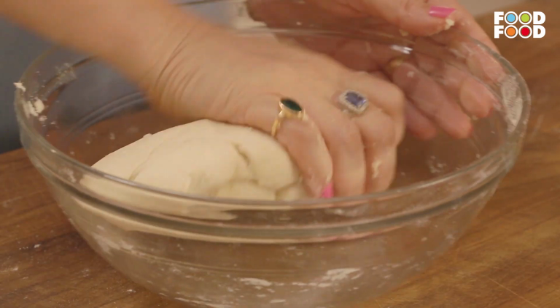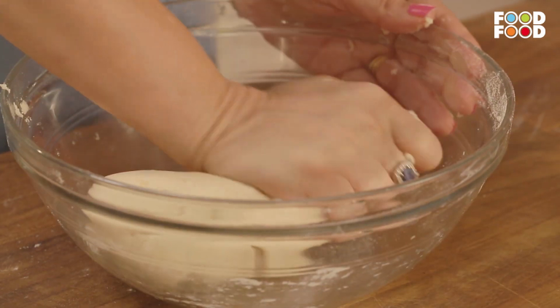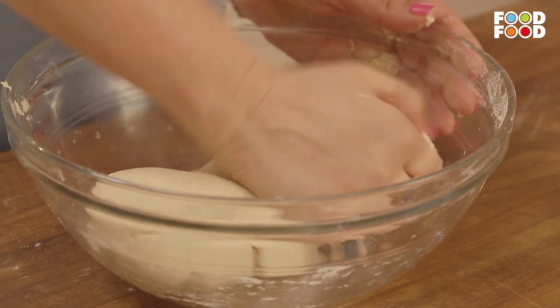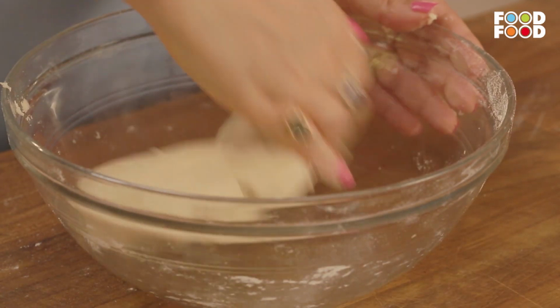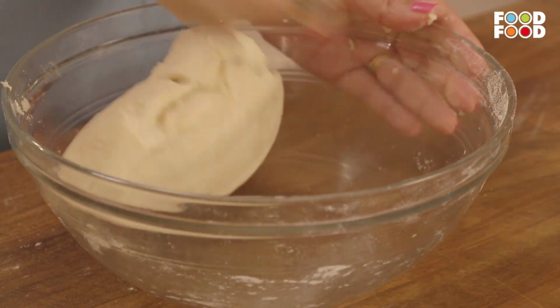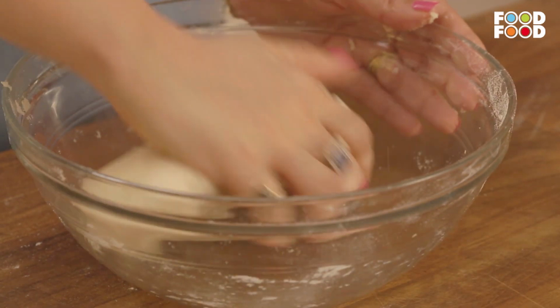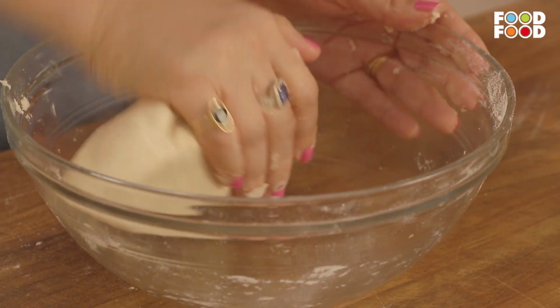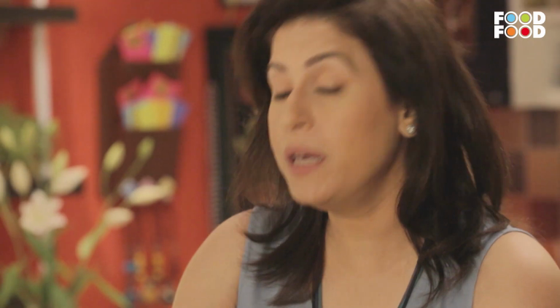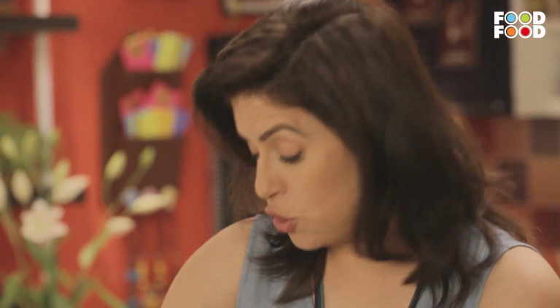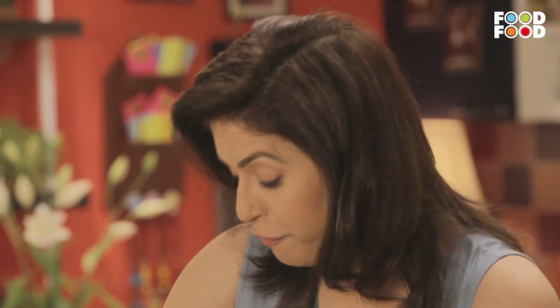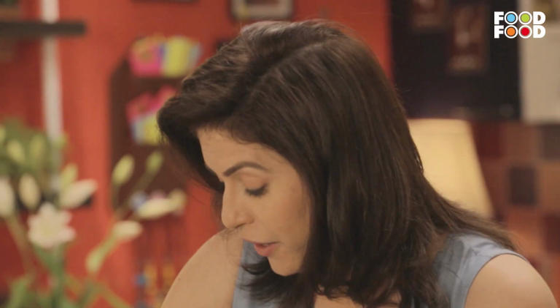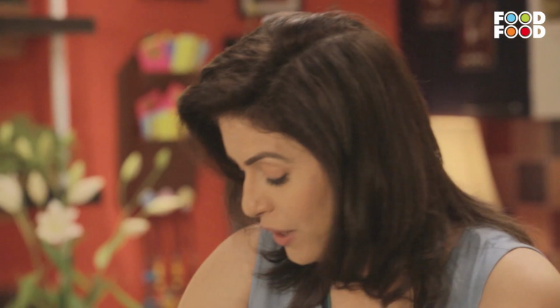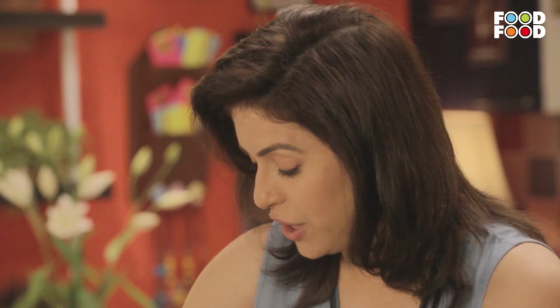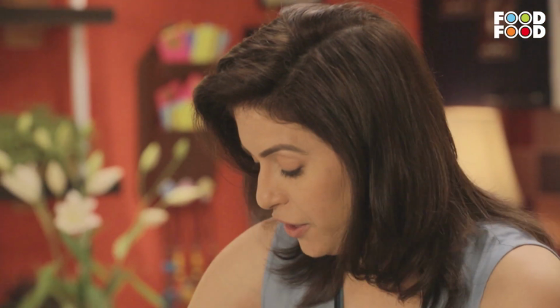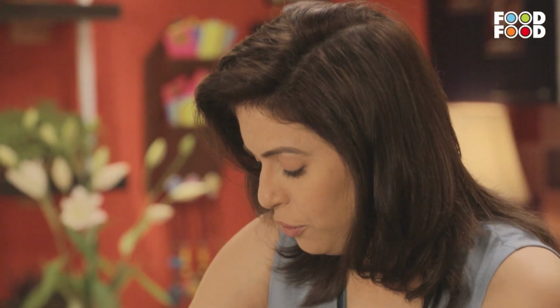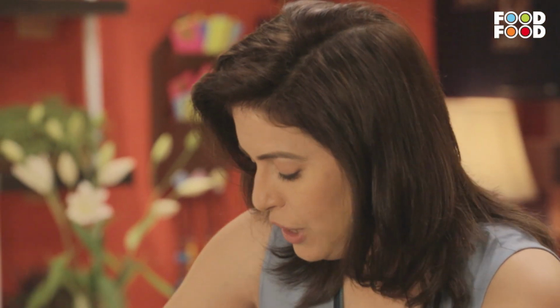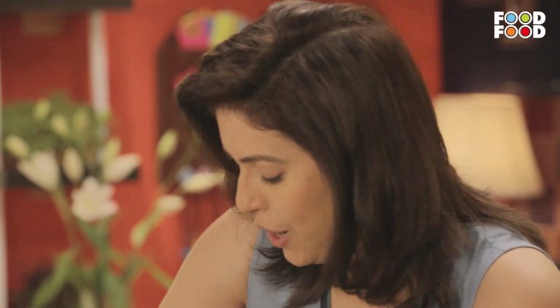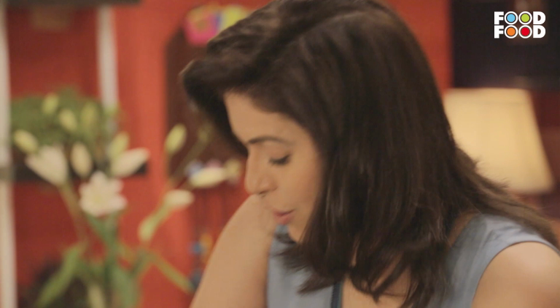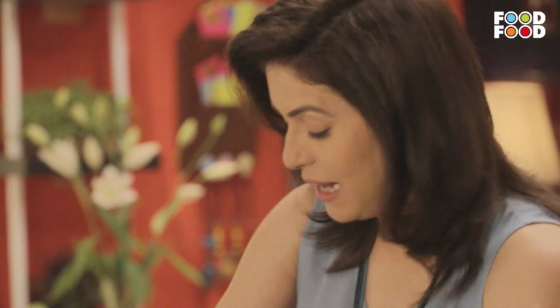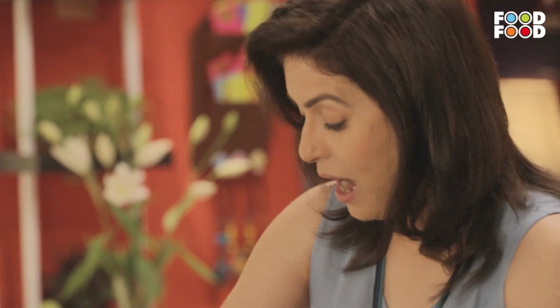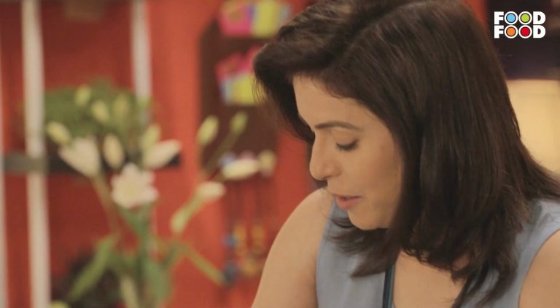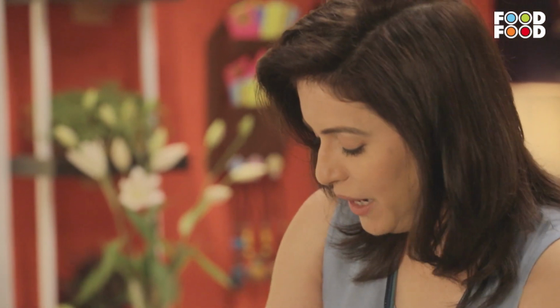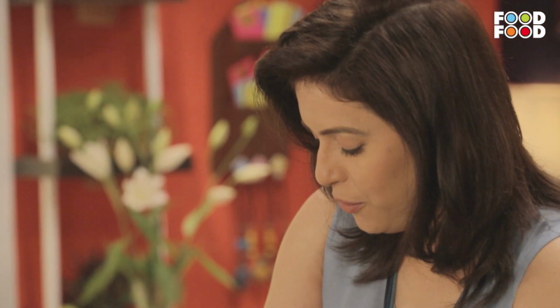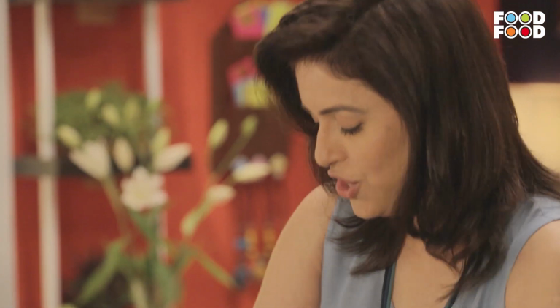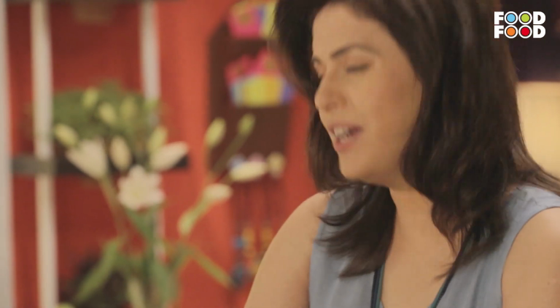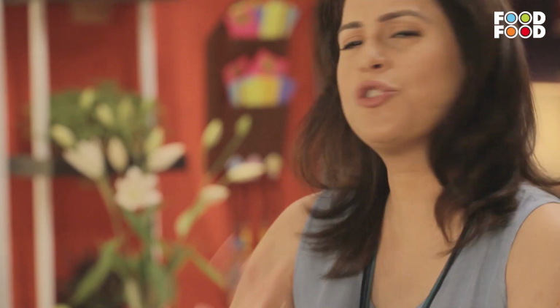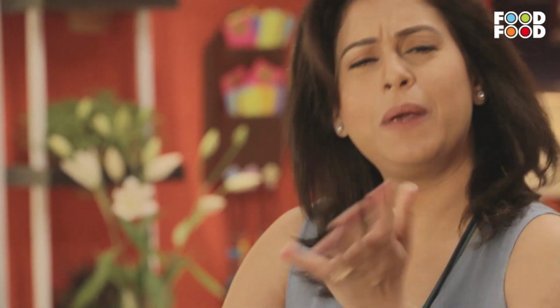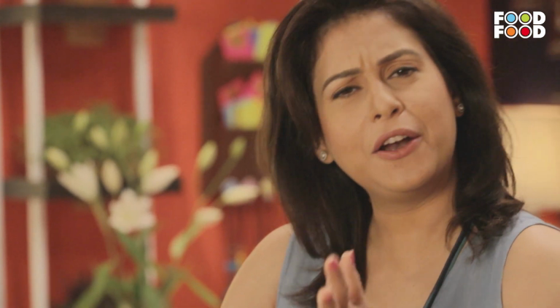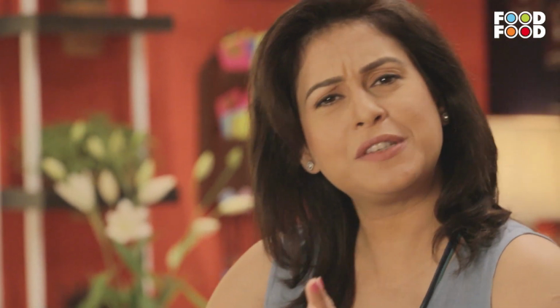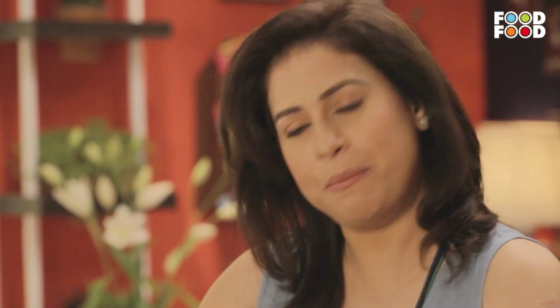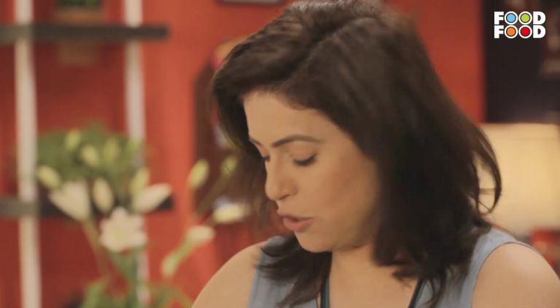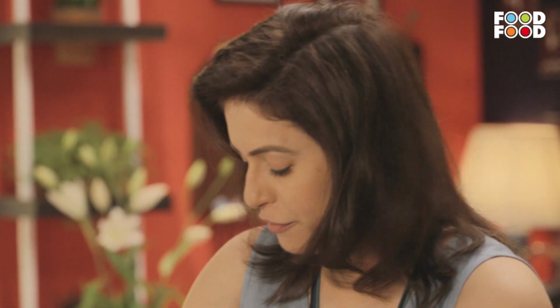Dhyan rakhiyega ki zyada bhi soft nahi hona chahiye dough, aur zyada hard bhi nahi hona chahiye. It should be kind of semi soft.